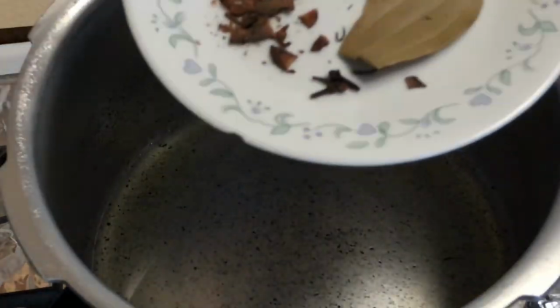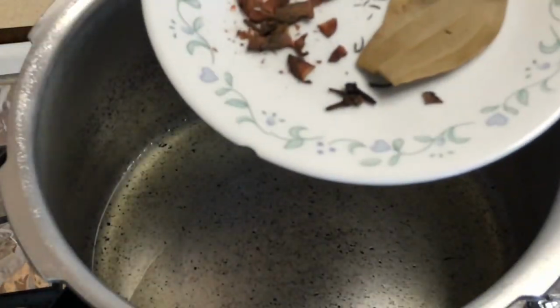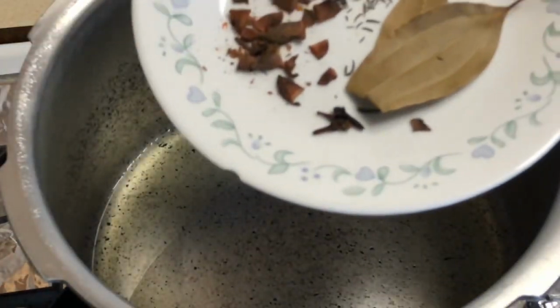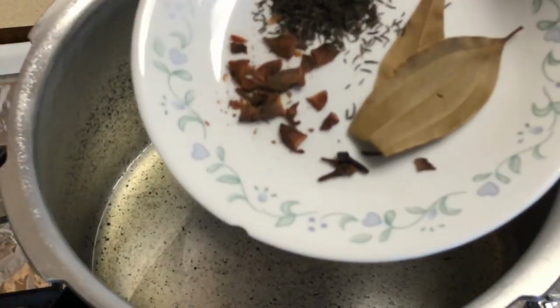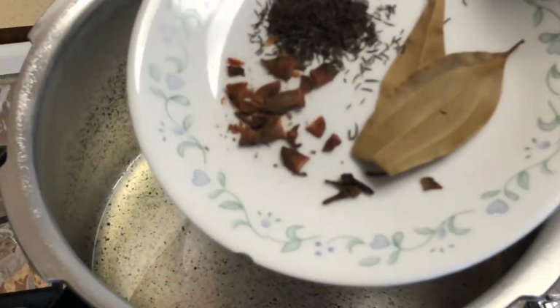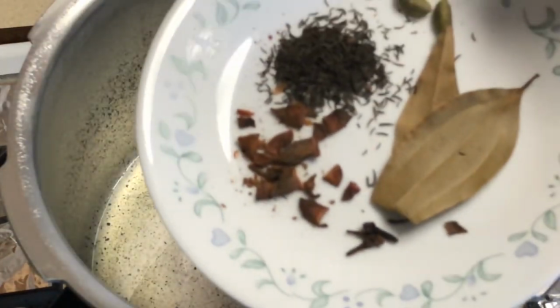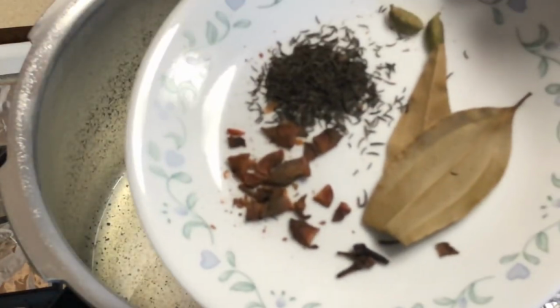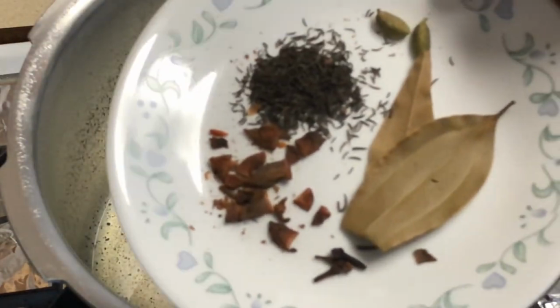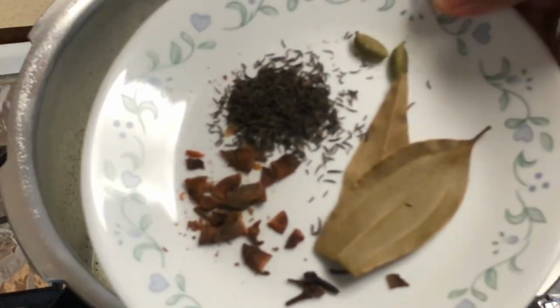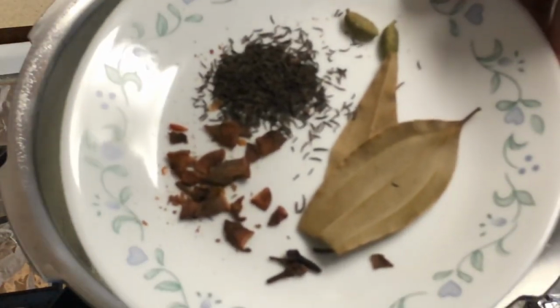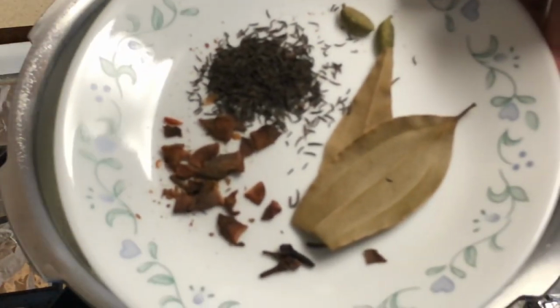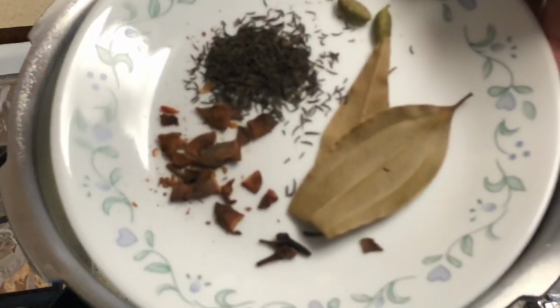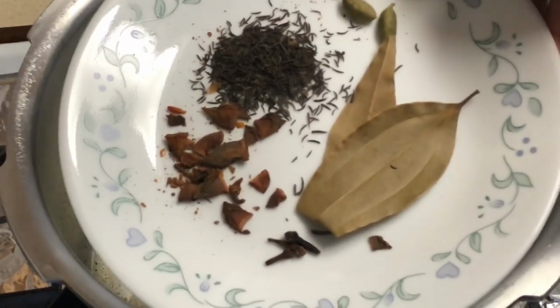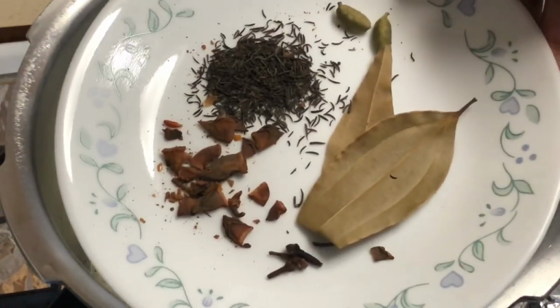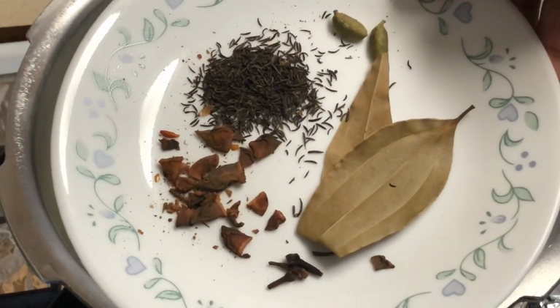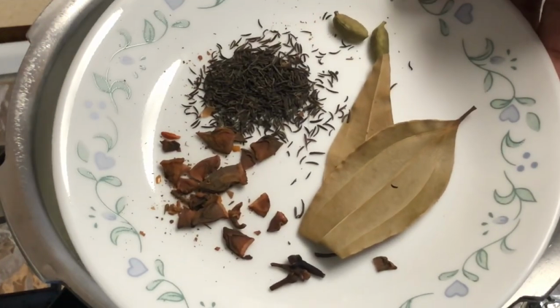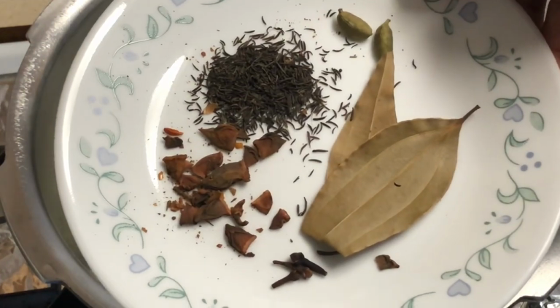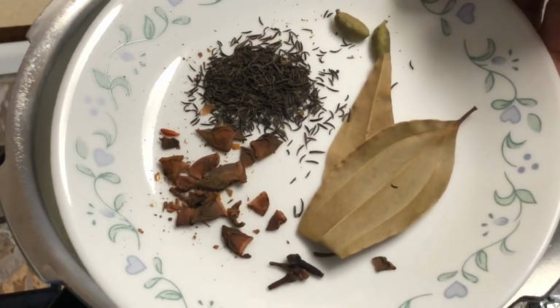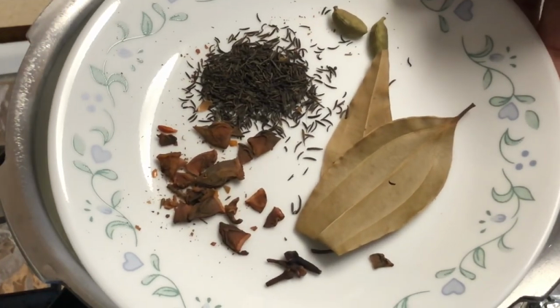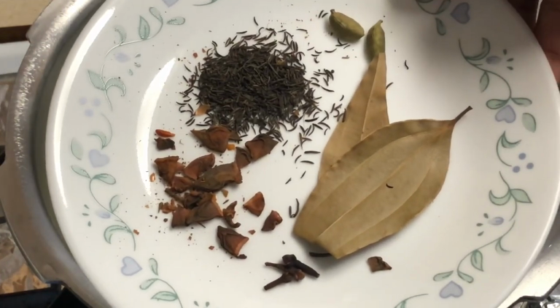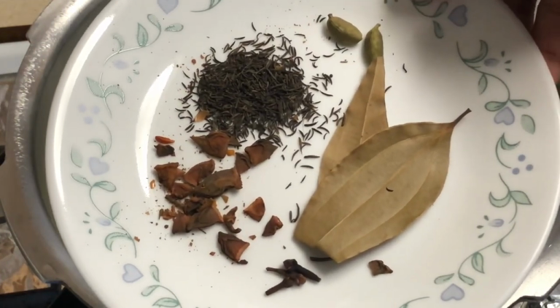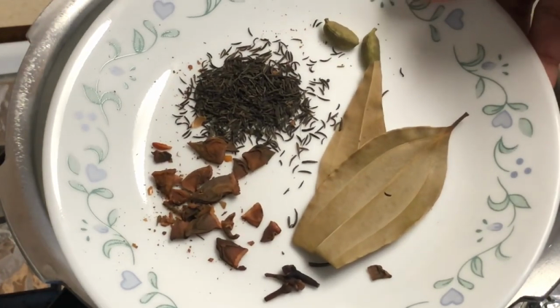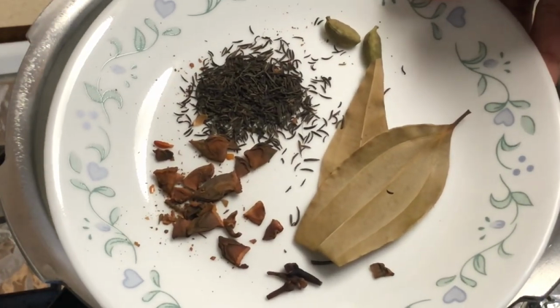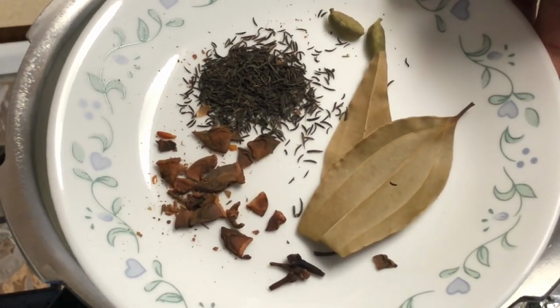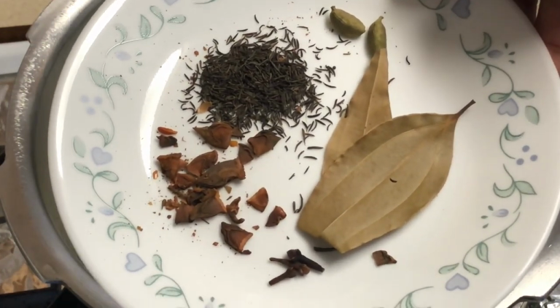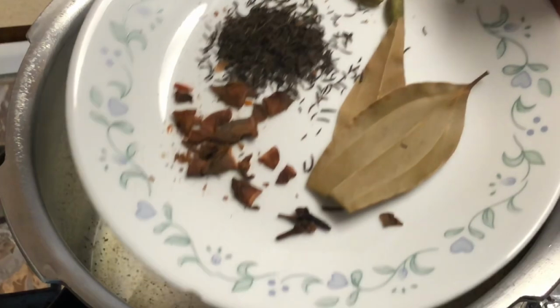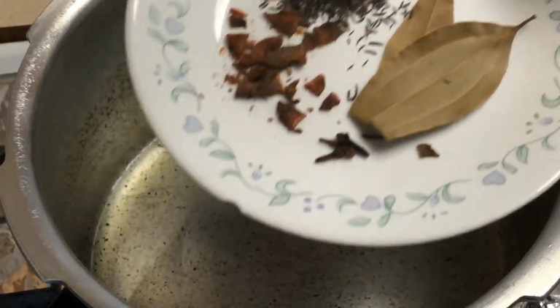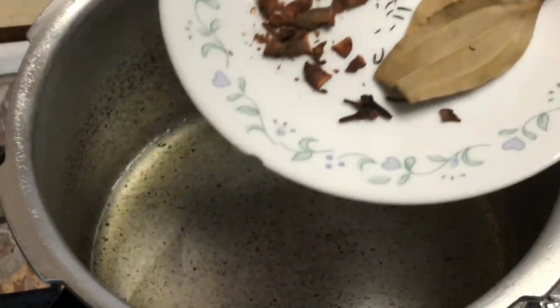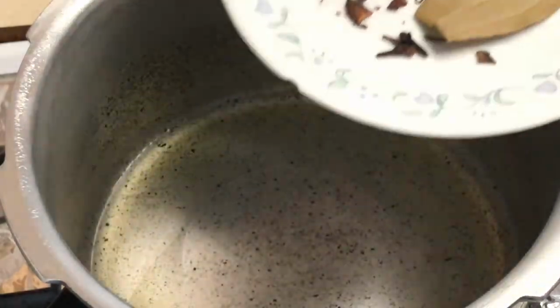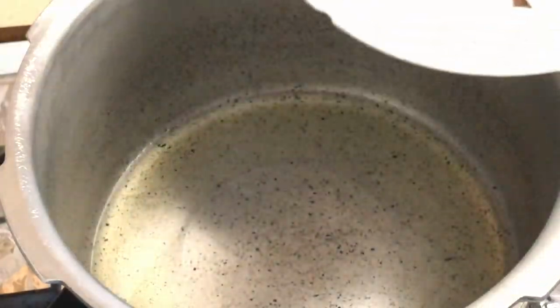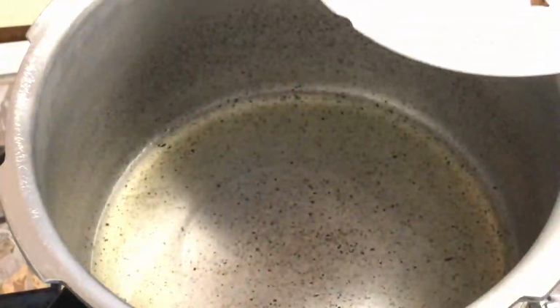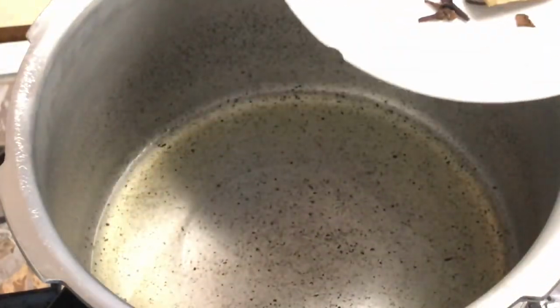Now put the pressure cooker on the pan and add the whole biryani spices.